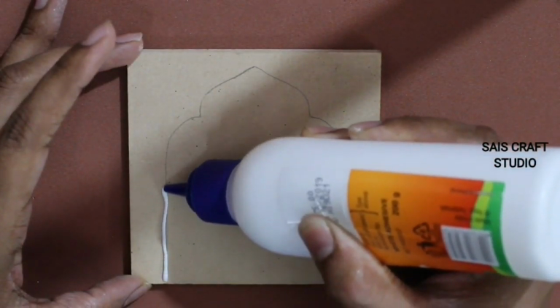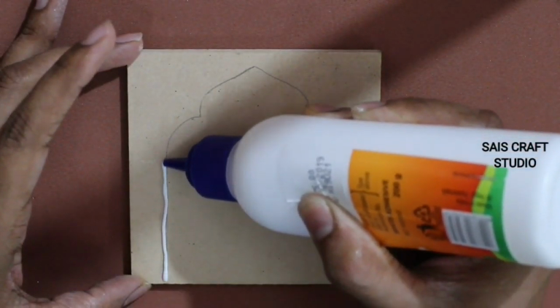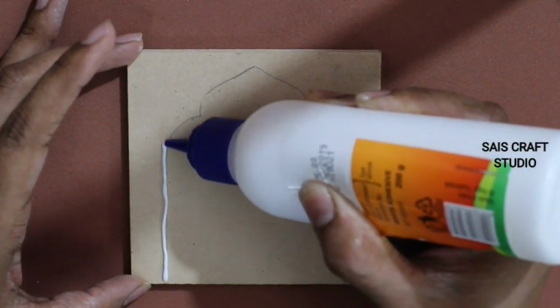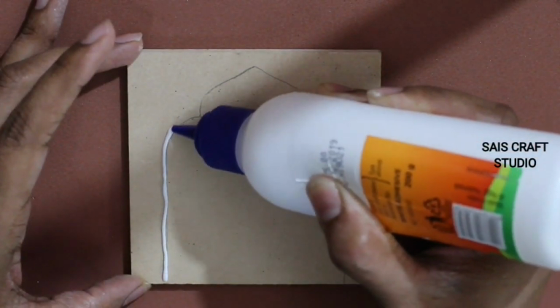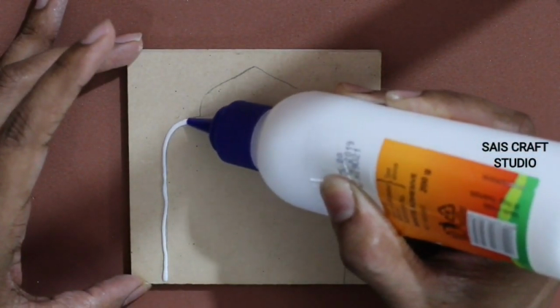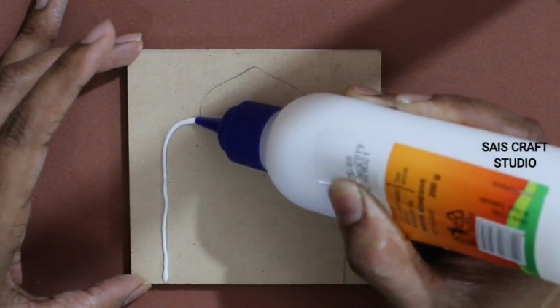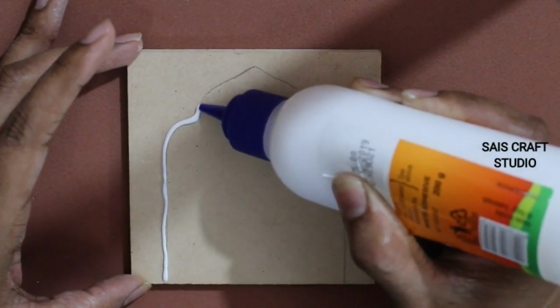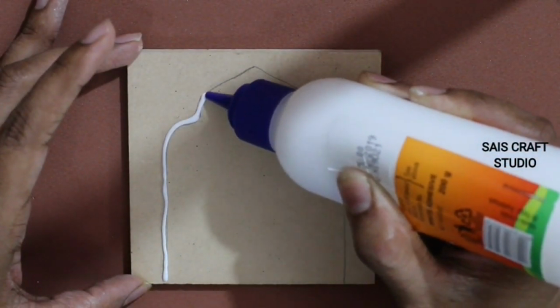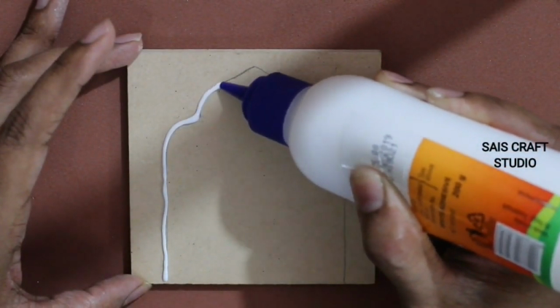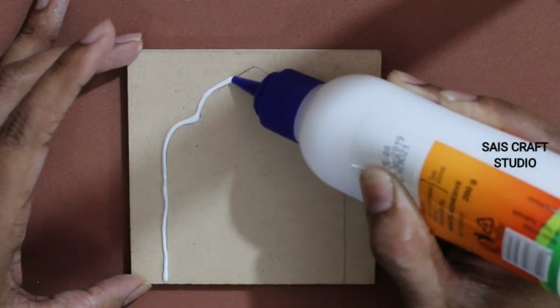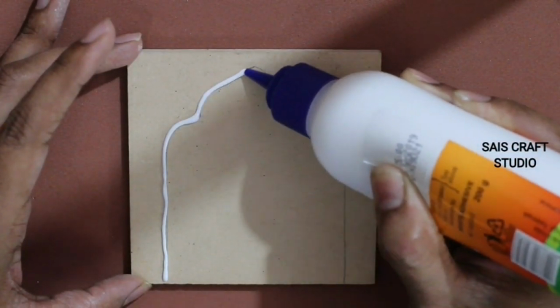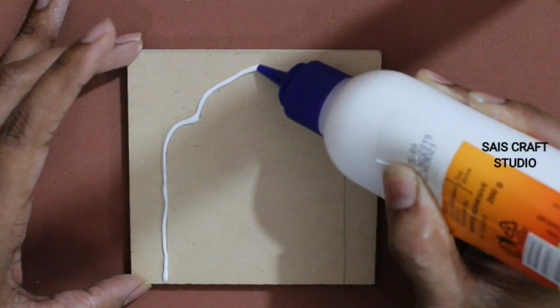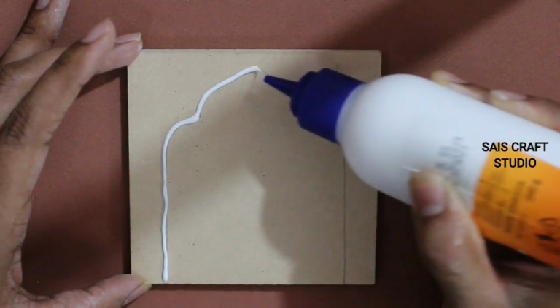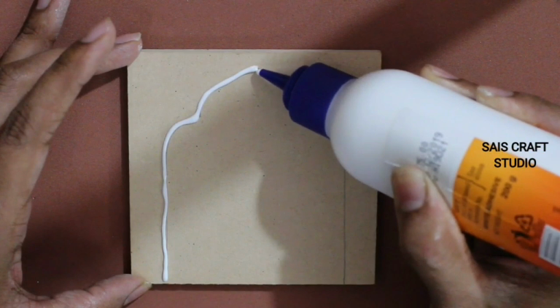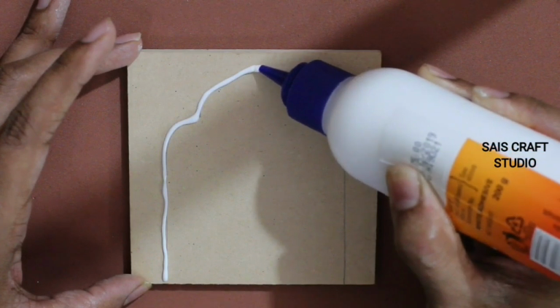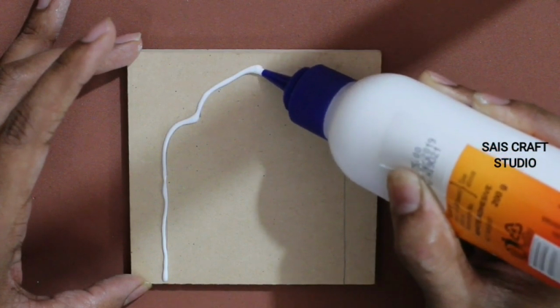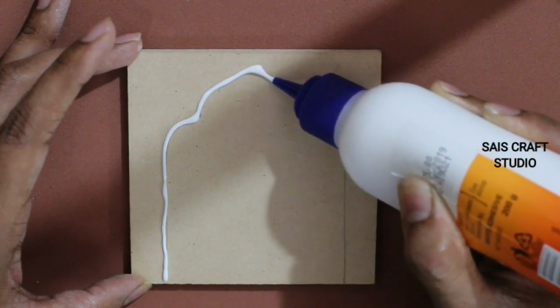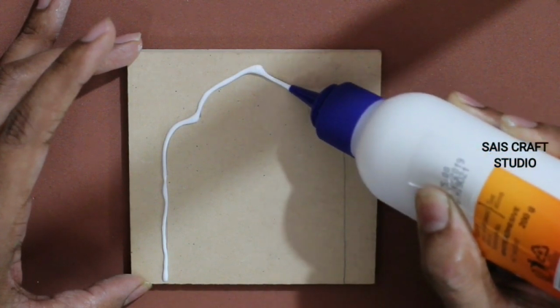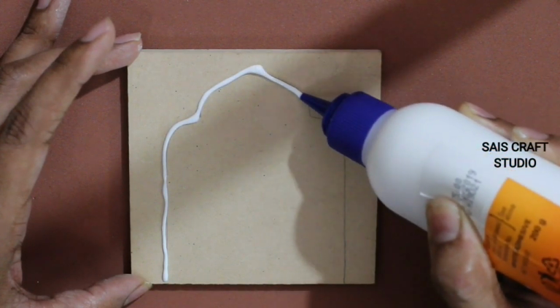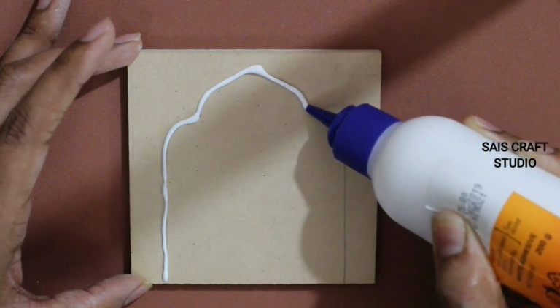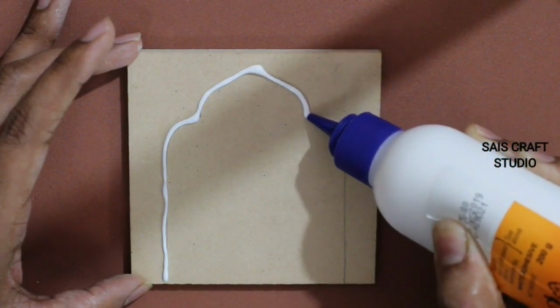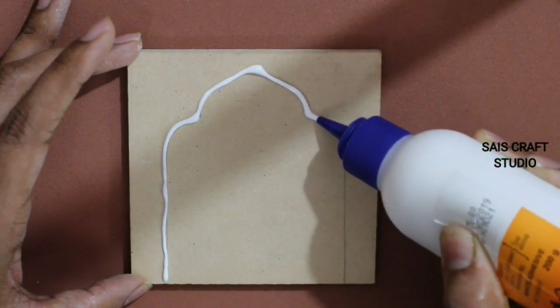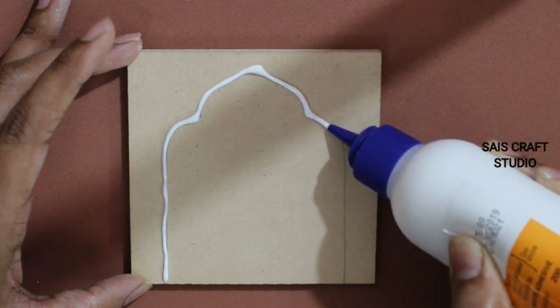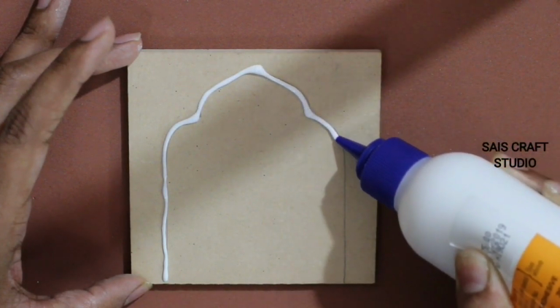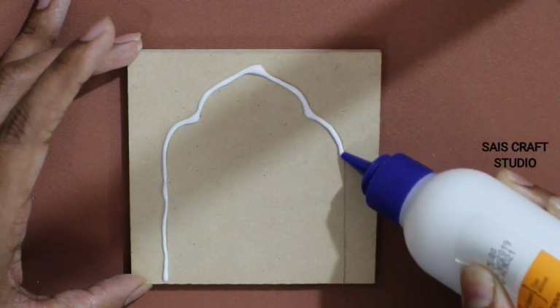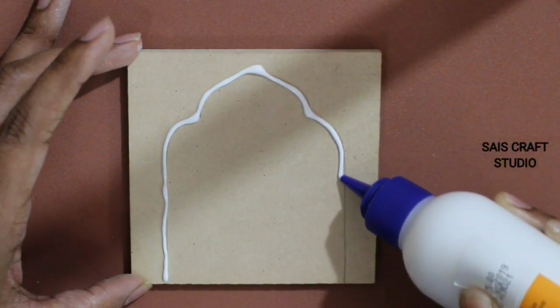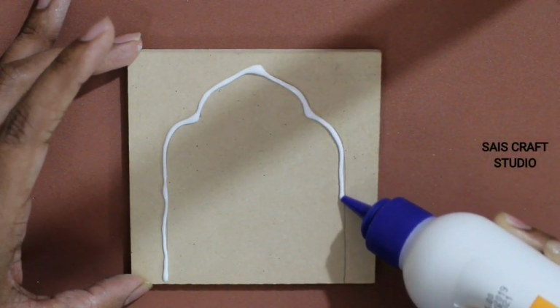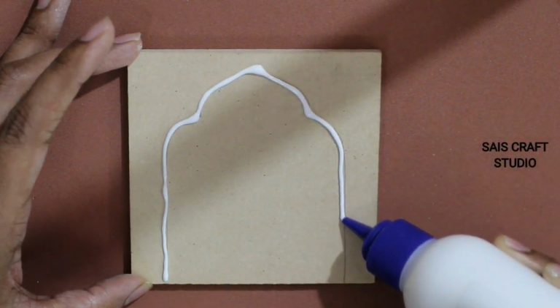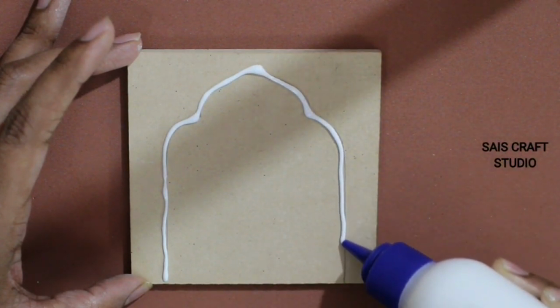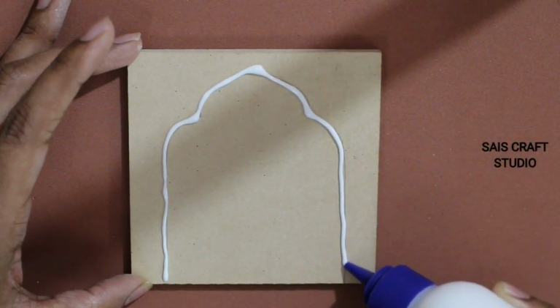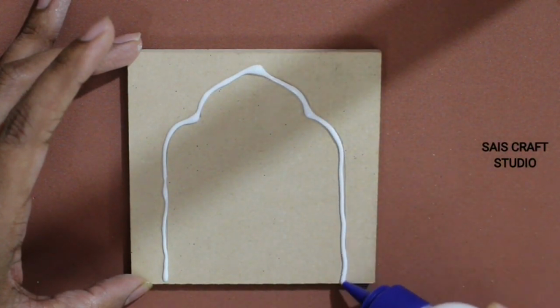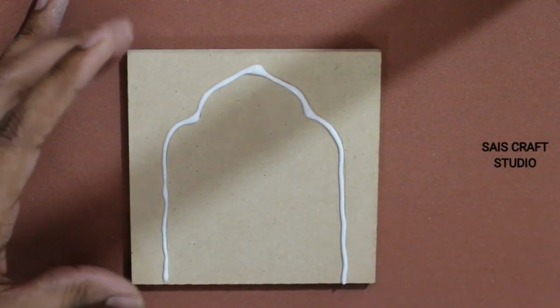Now apply white glue across the shape that we had drawn using pencil.